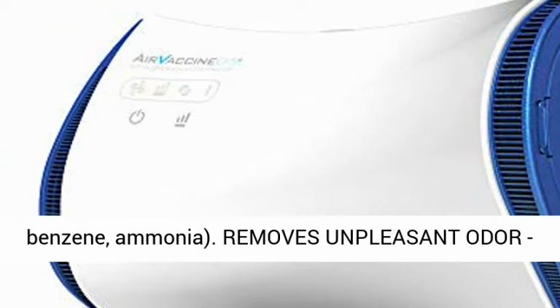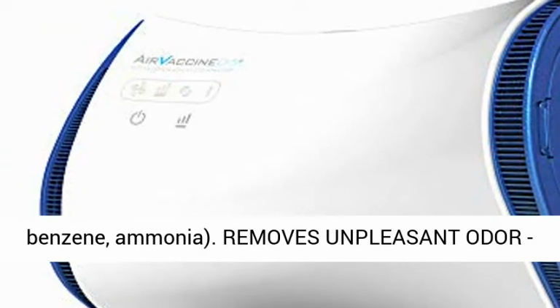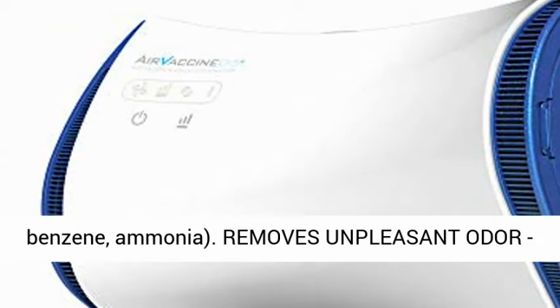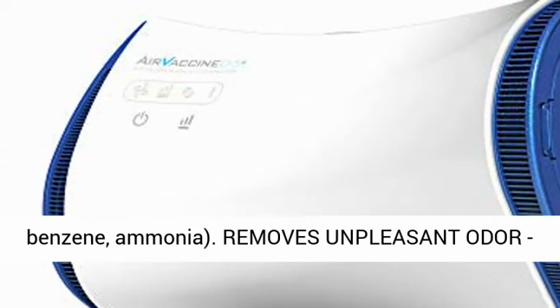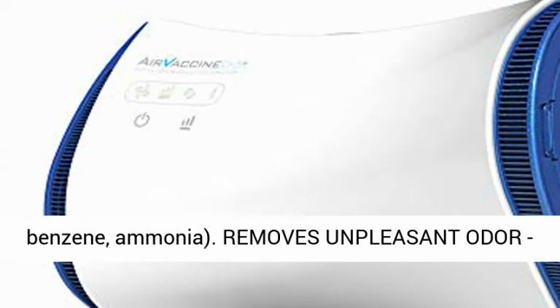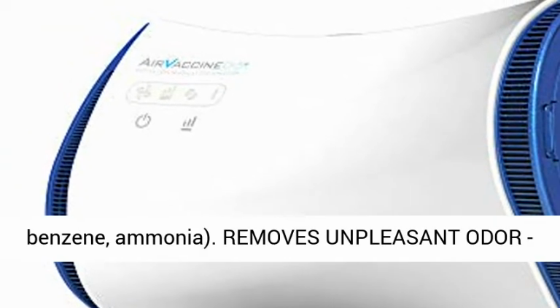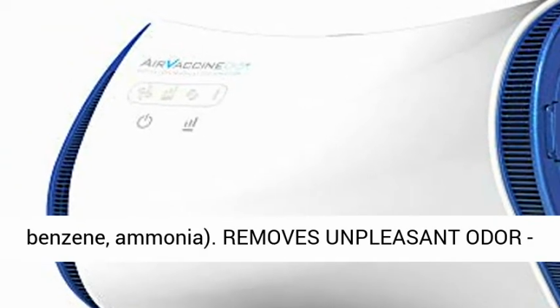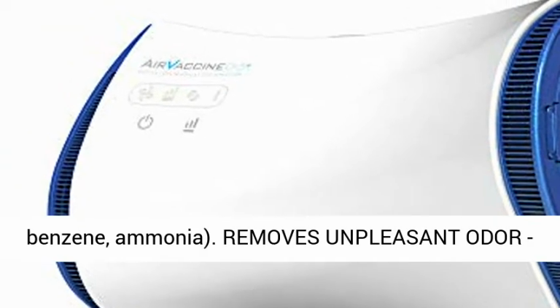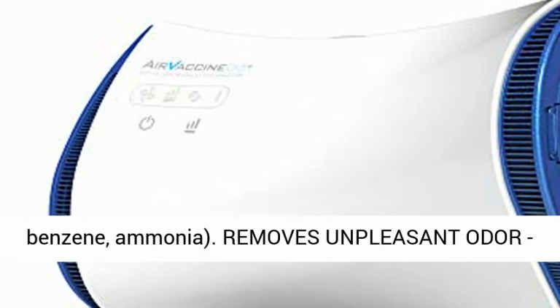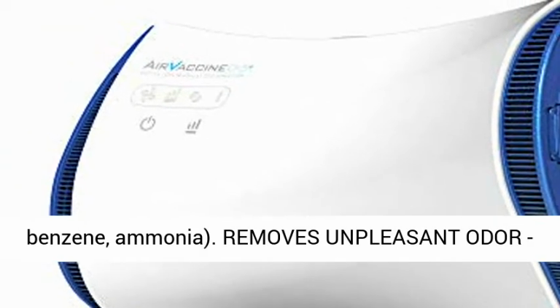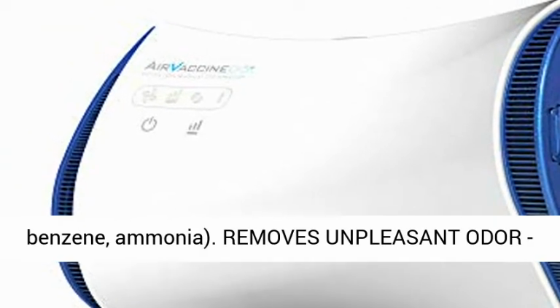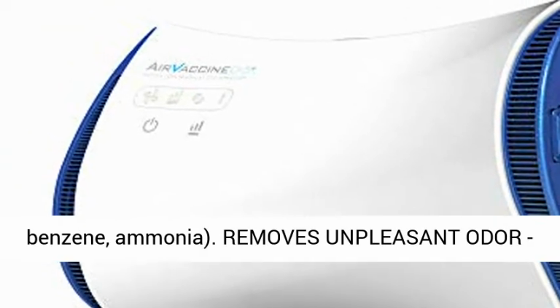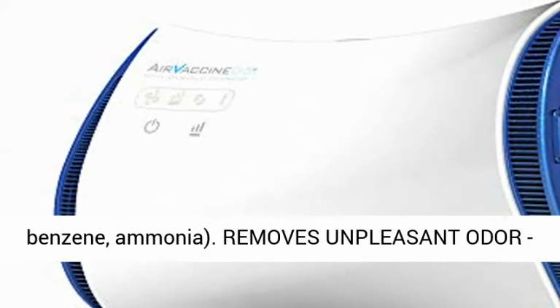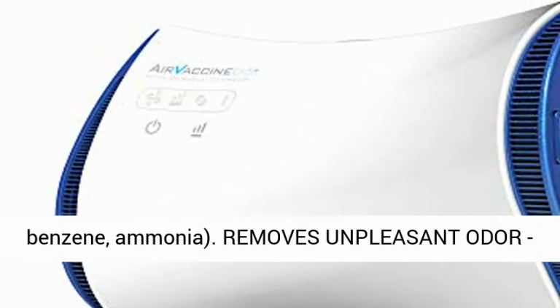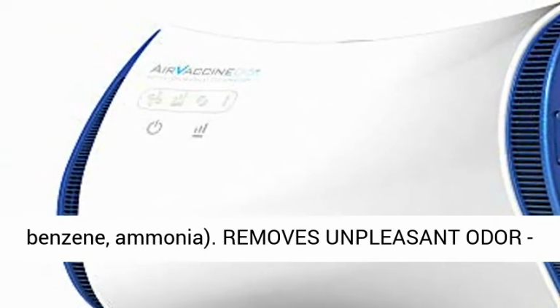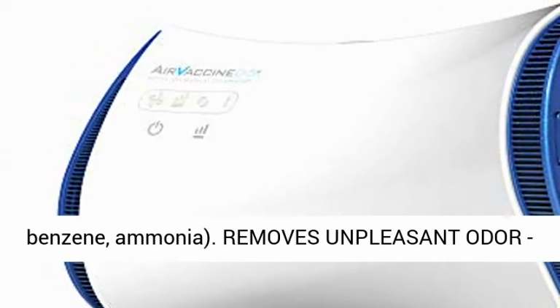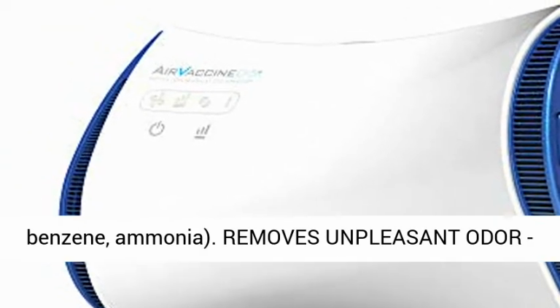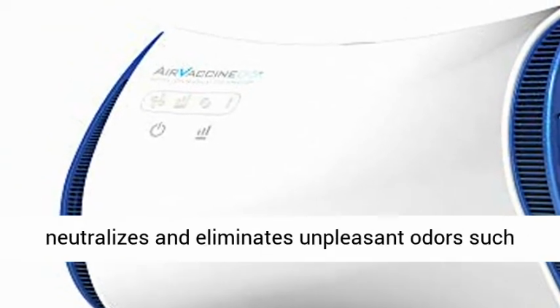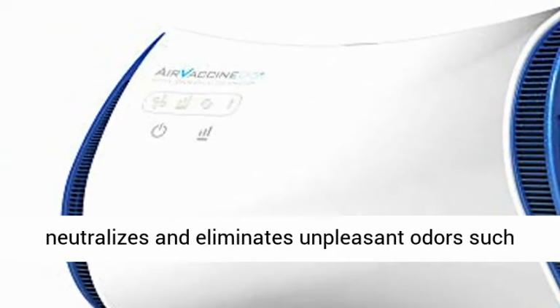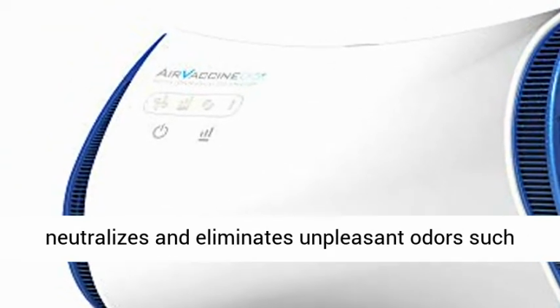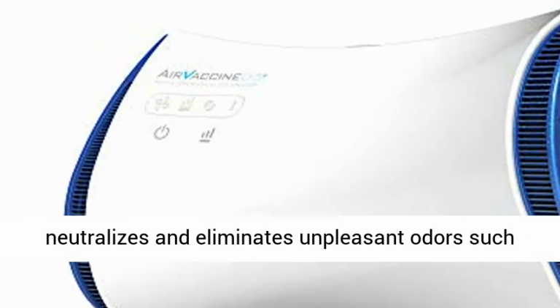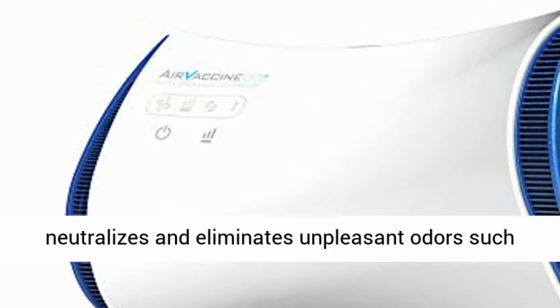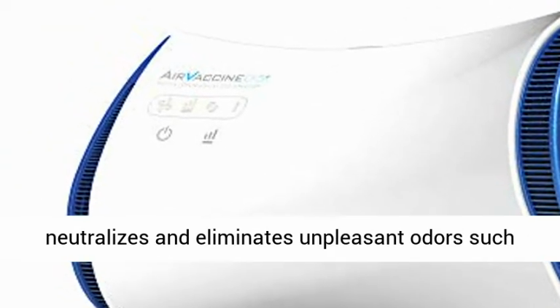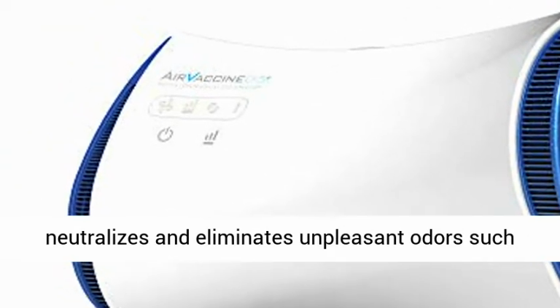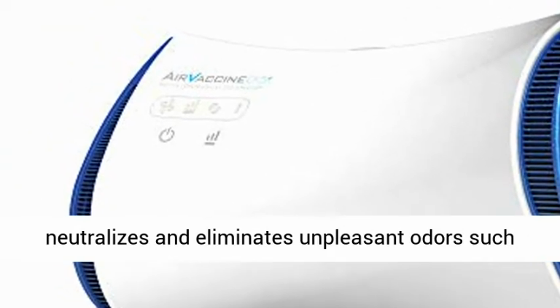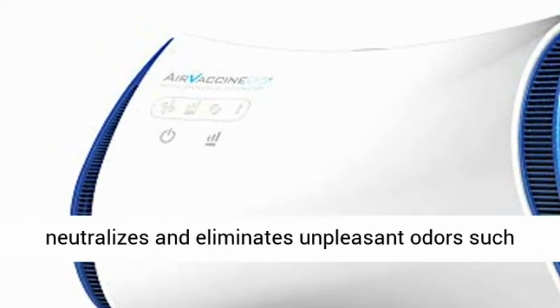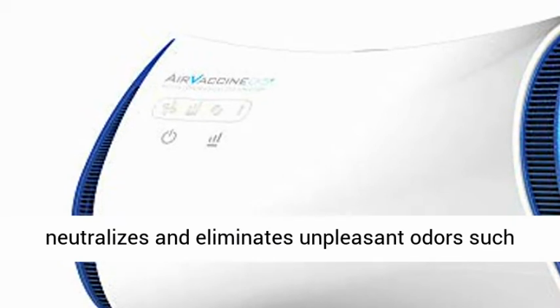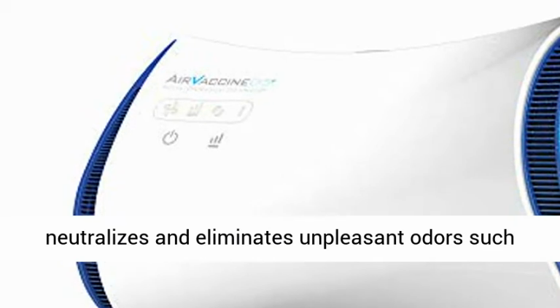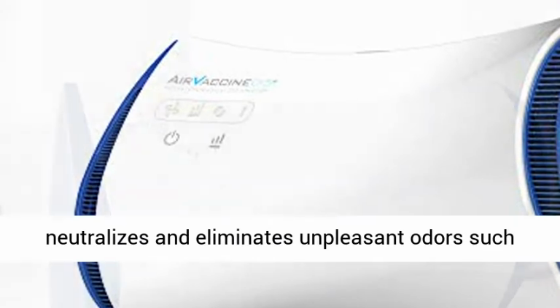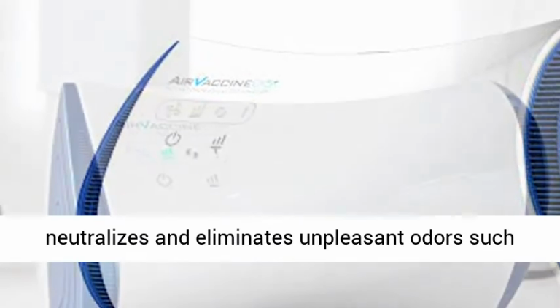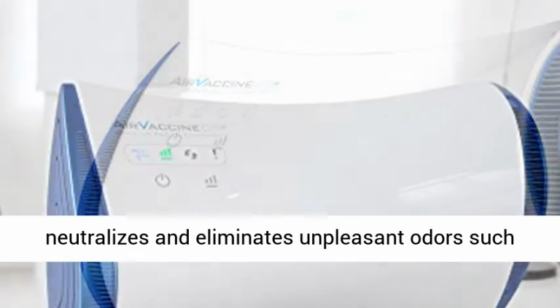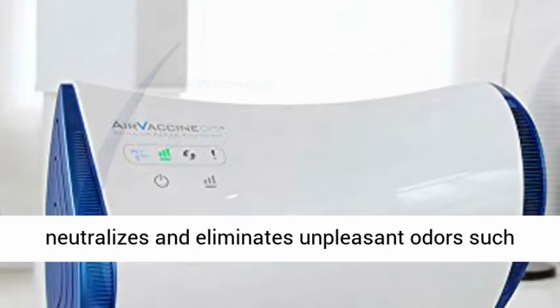Also removes volatile organic compounds such as formaldehyde, toluene, benzene, and ammonia.